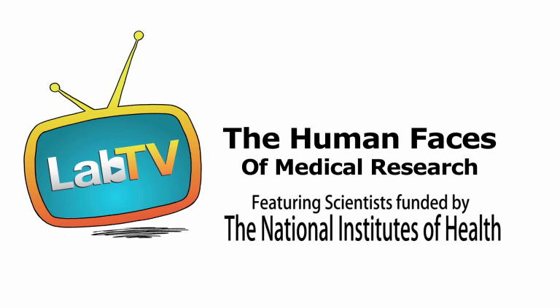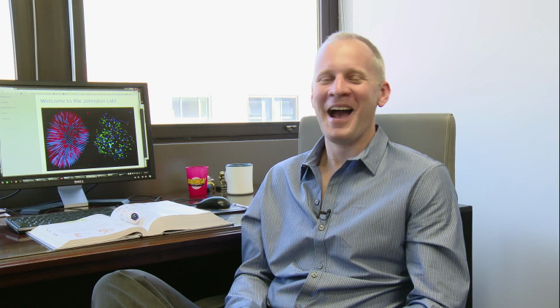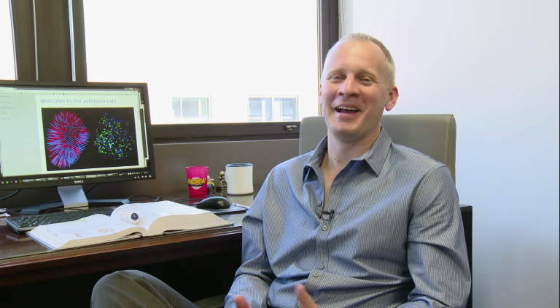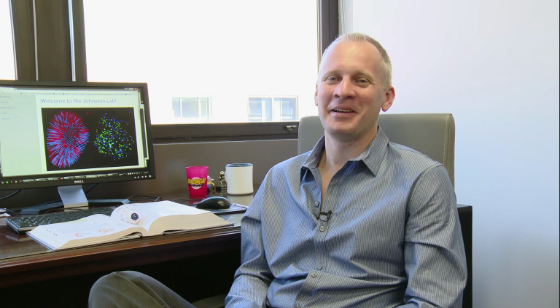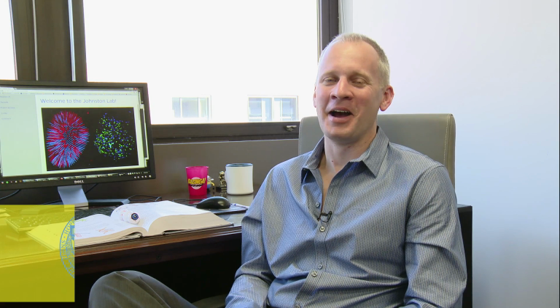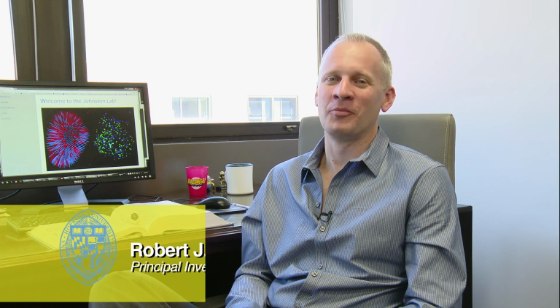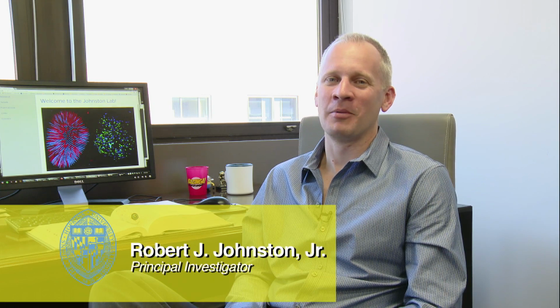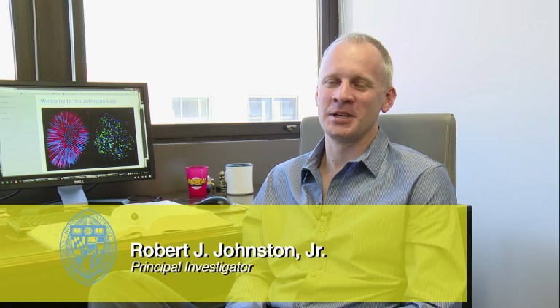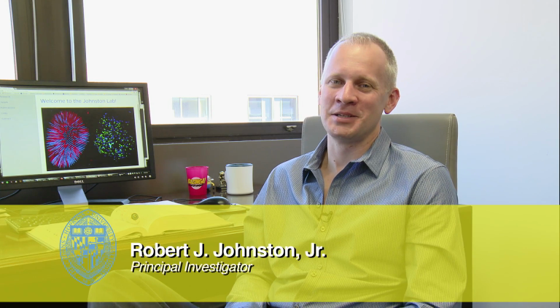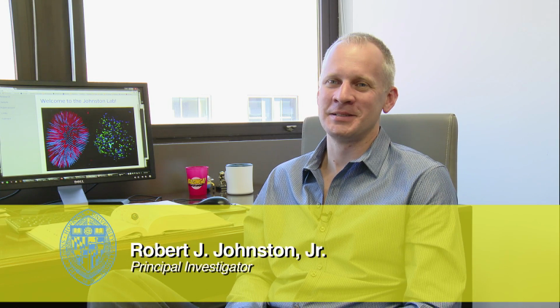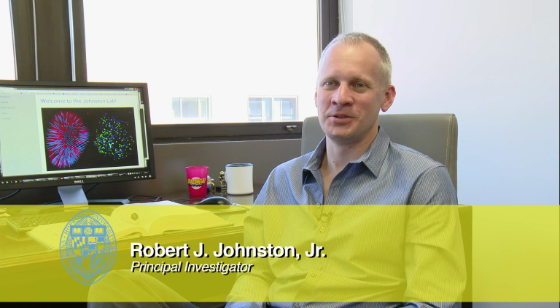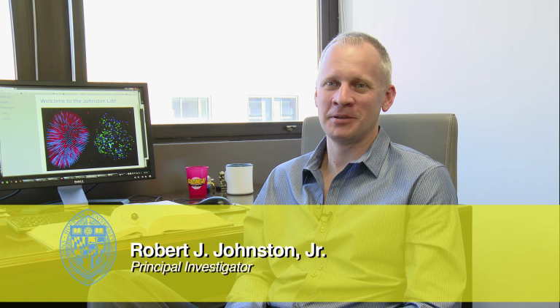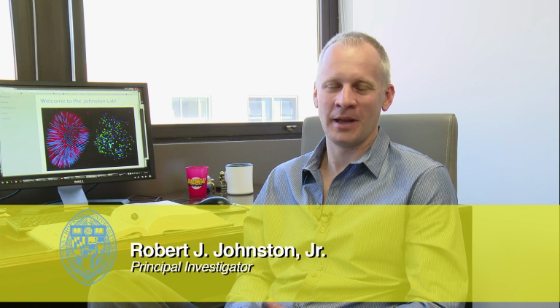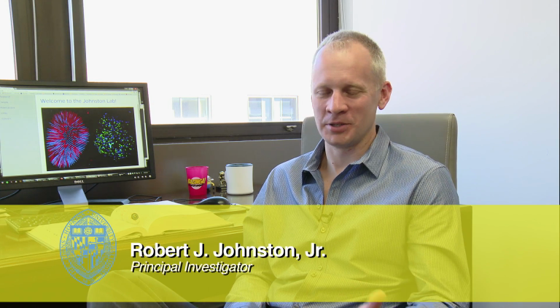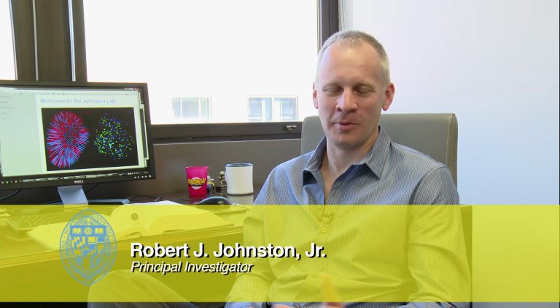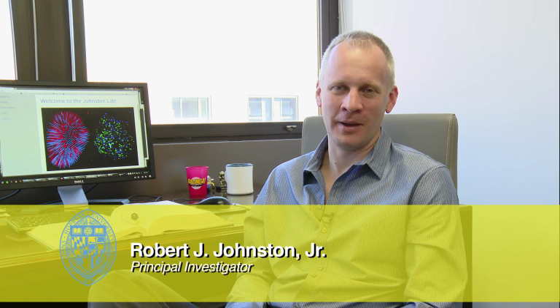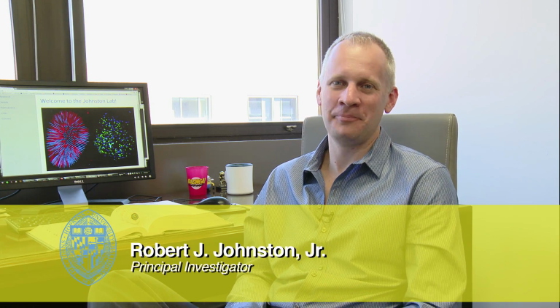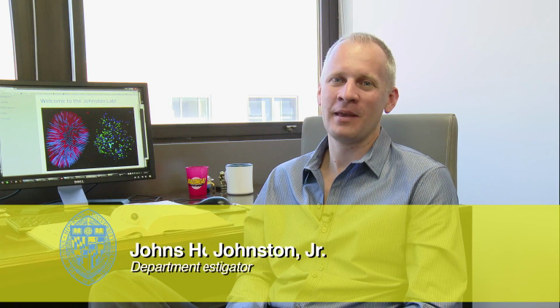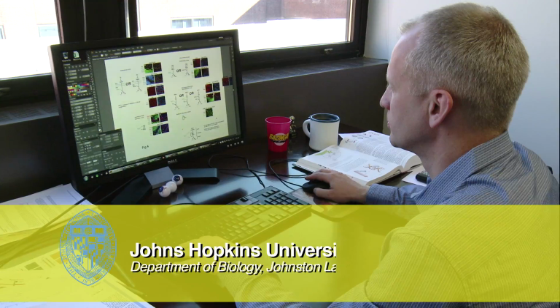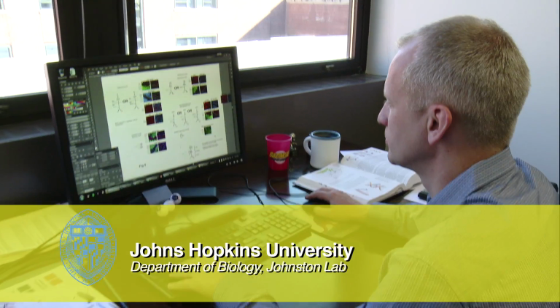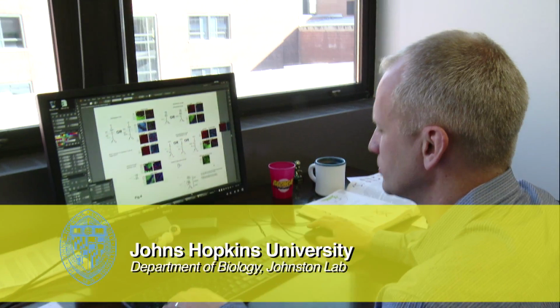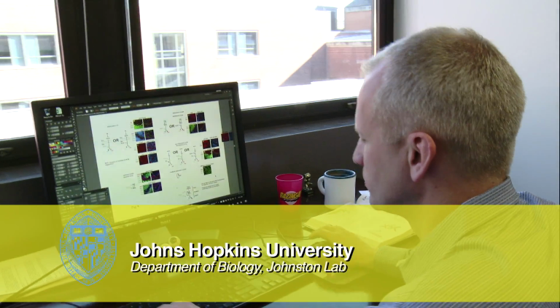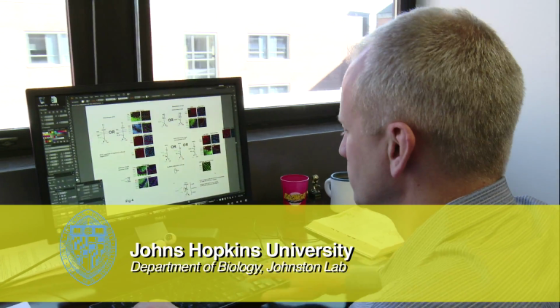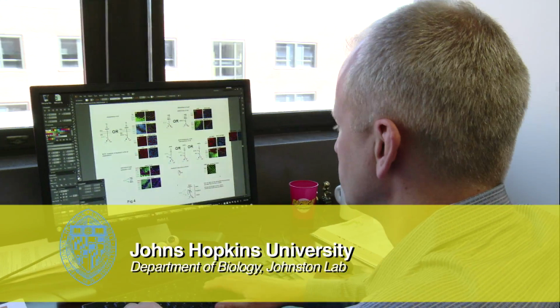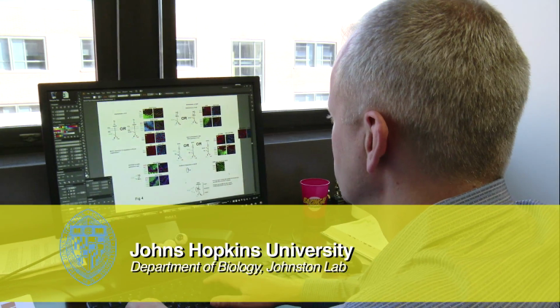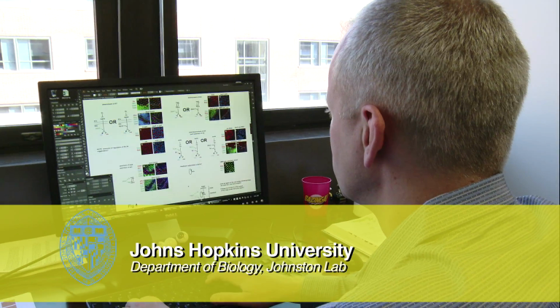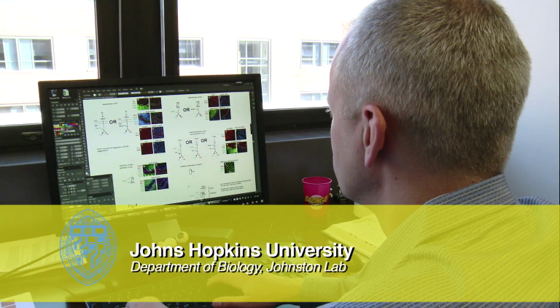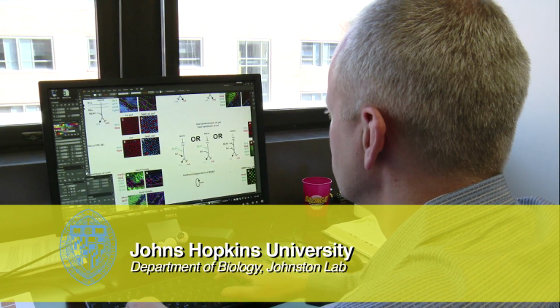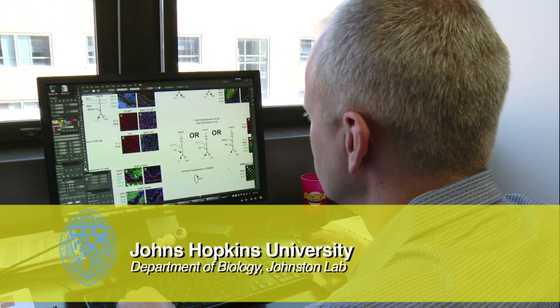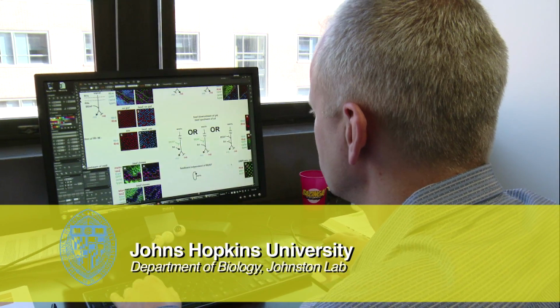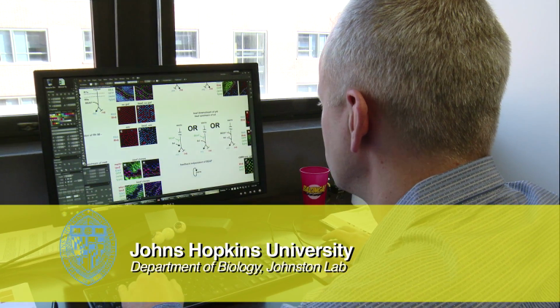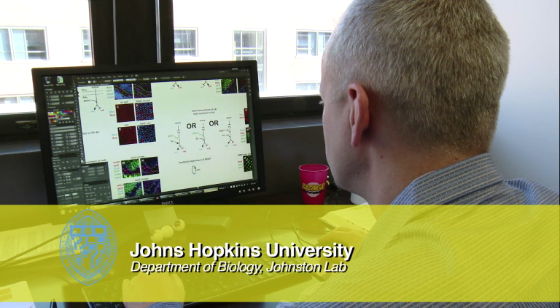Hi, I'm Robert J. Johnston, Jr. I usually go by Bob and we're at Johns Hopkins University Department of Biology.